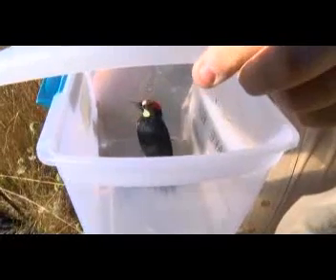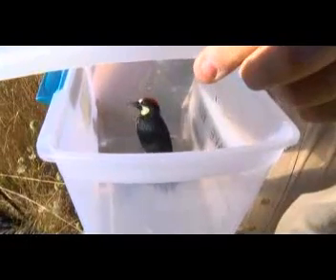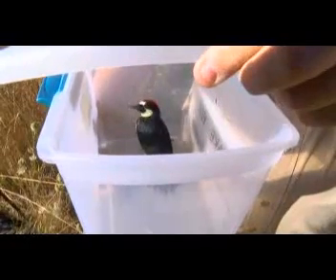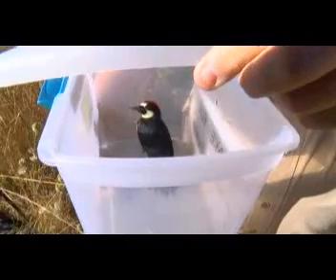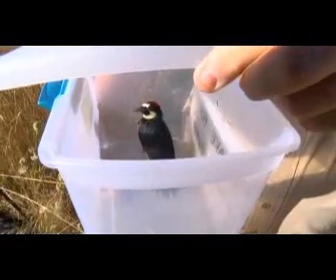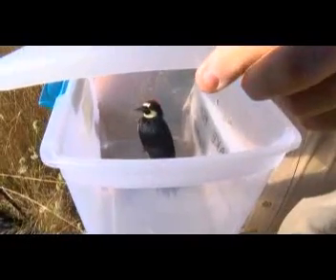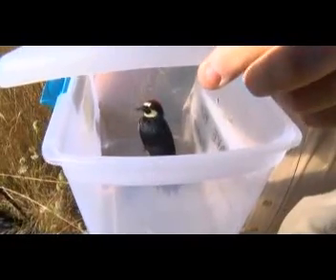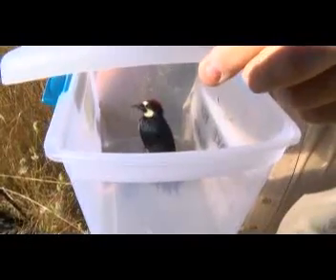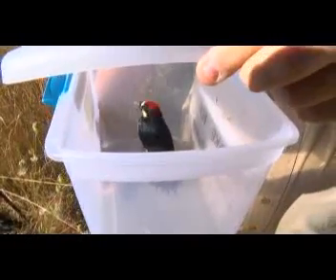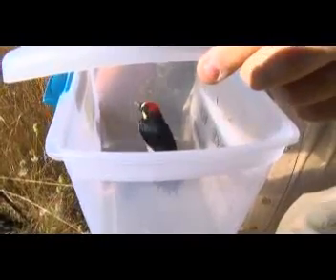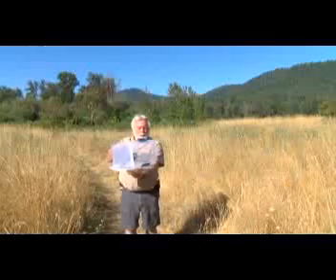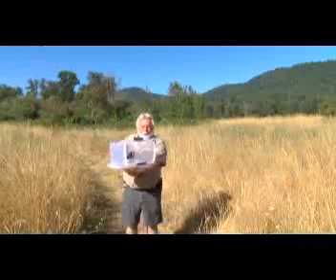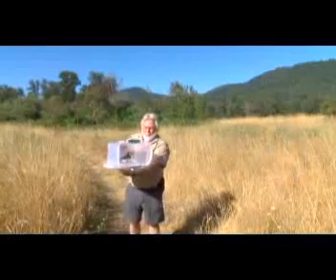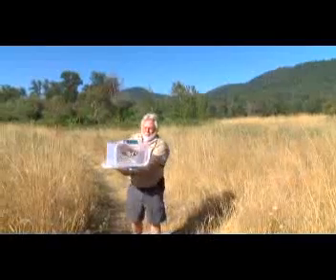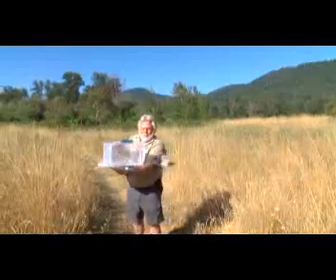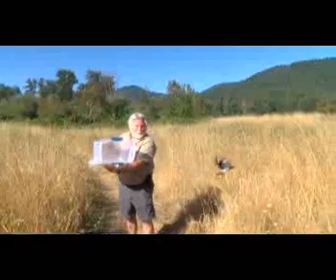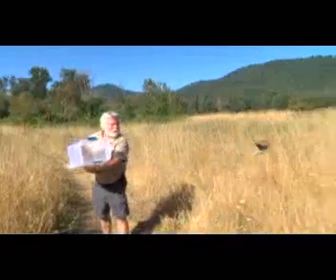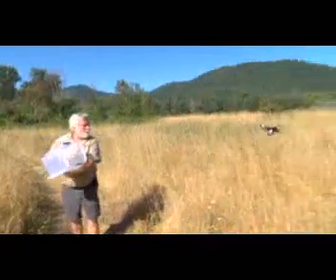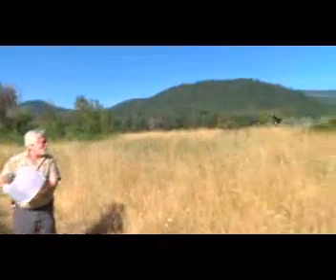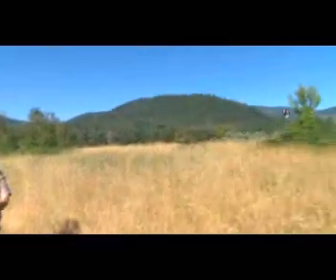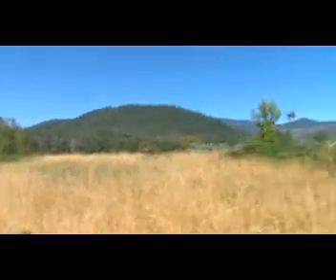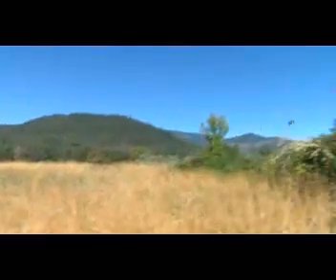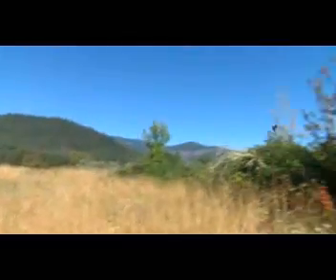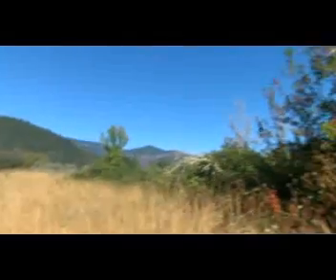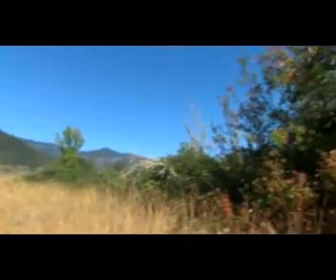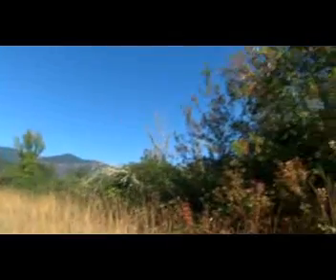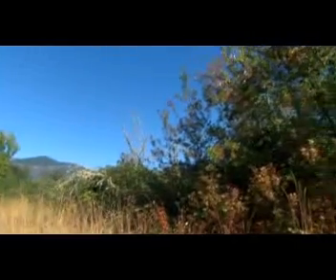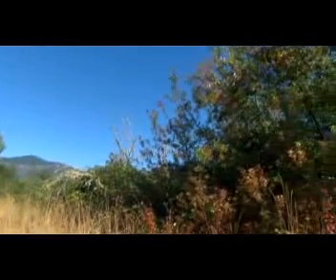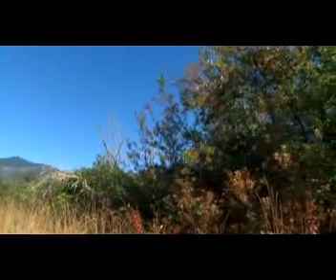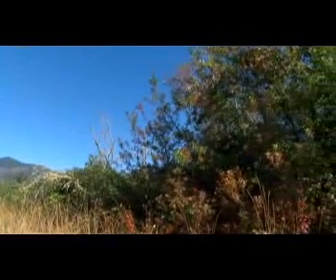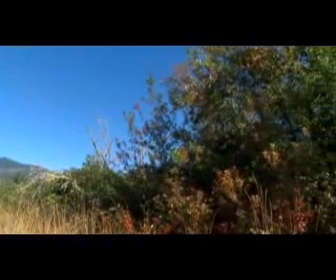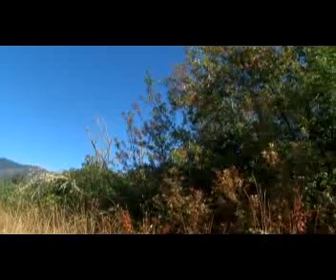So let's let him be free. Flying pretty darn strong!